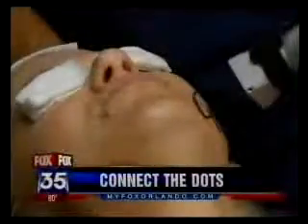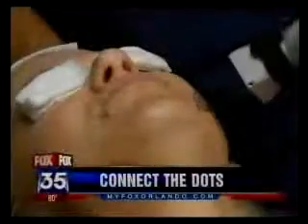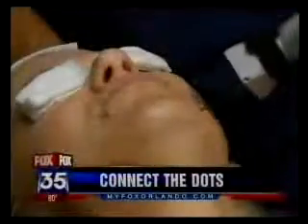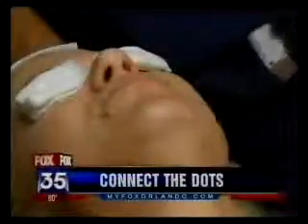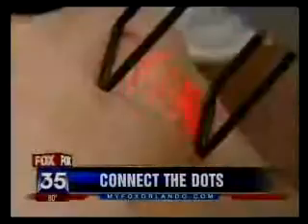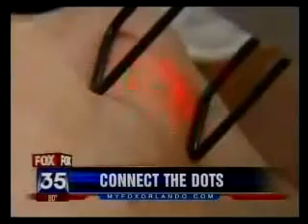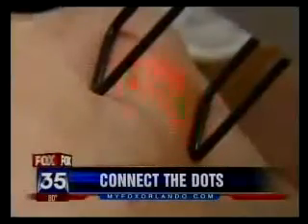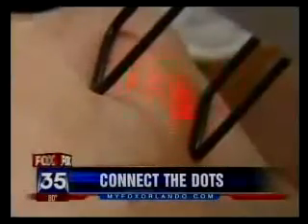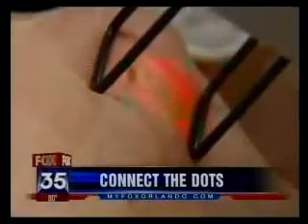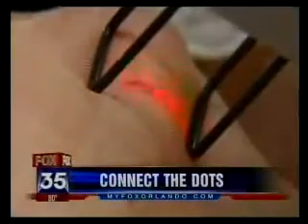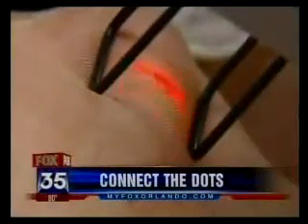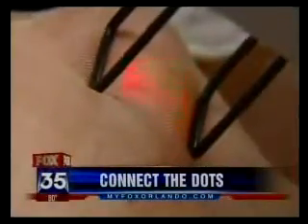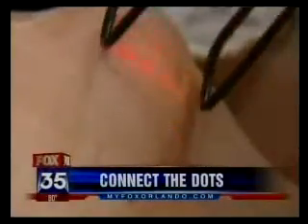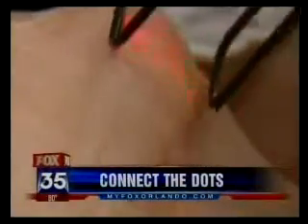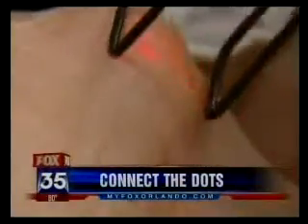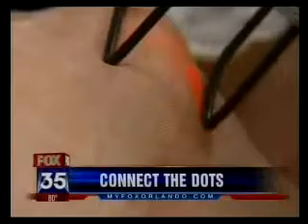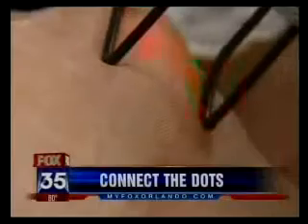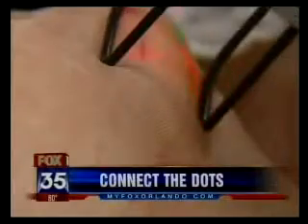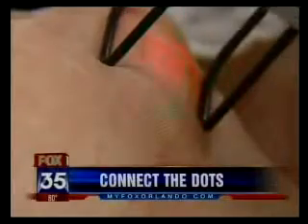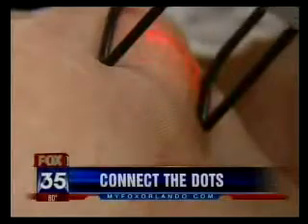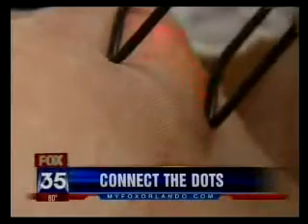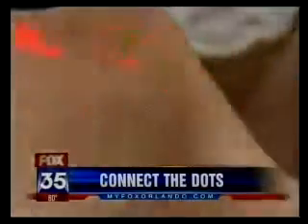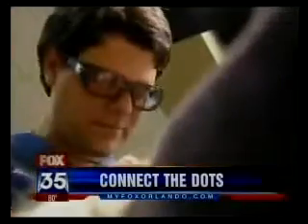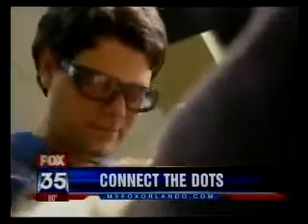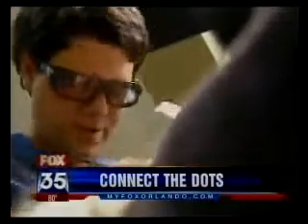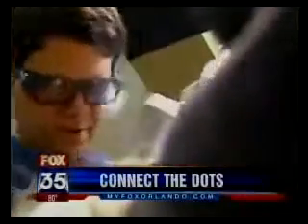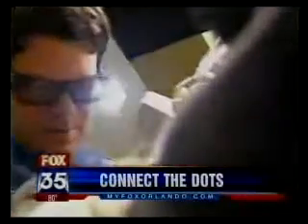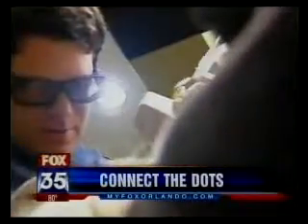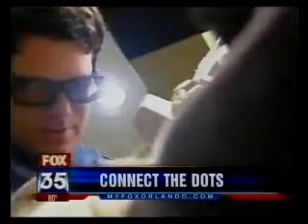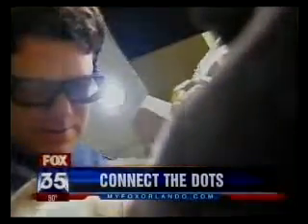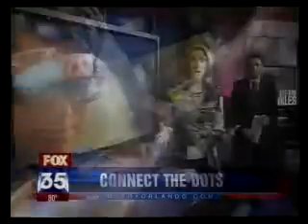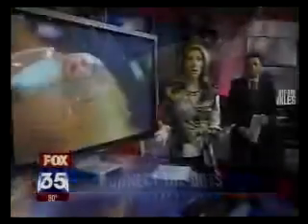Connect the dots. Not just a game for kids anymore — it's a new way to make yourself look 10 years younger.